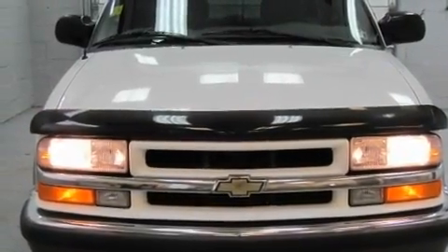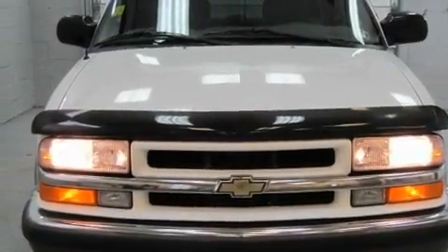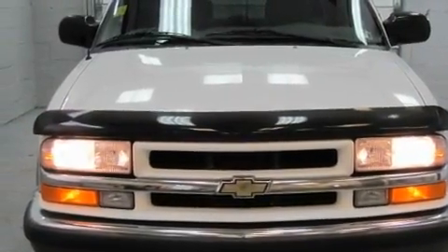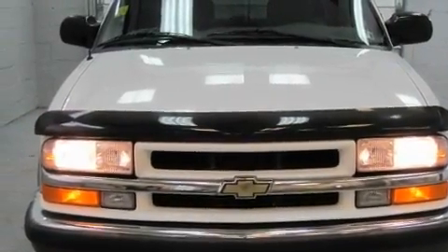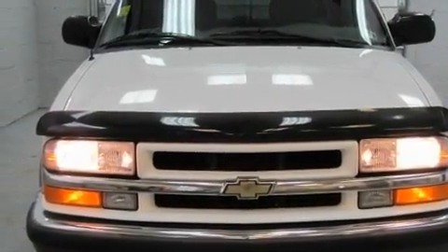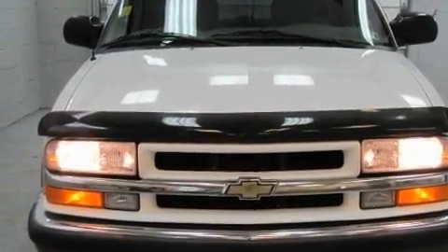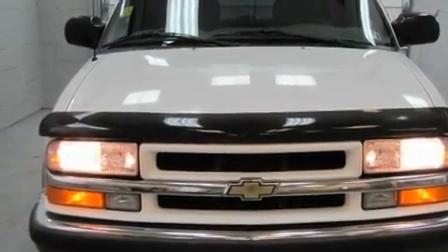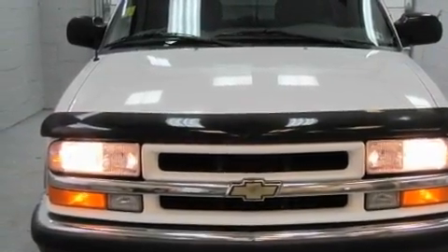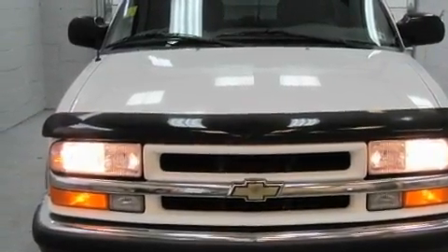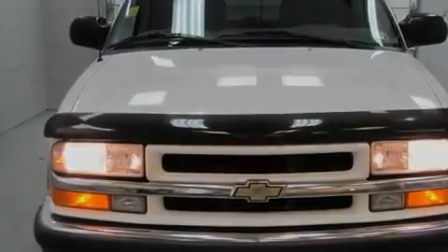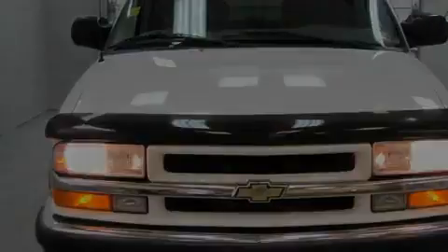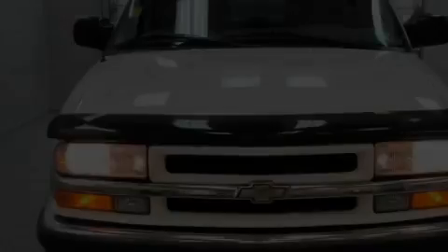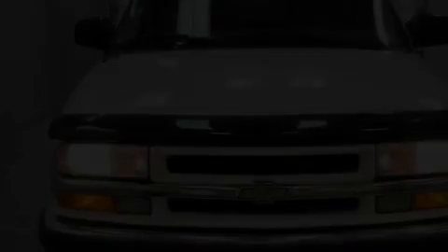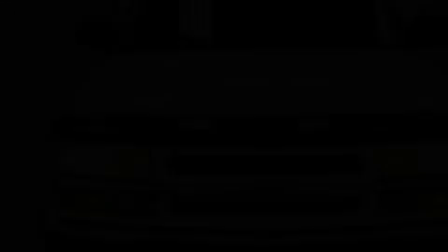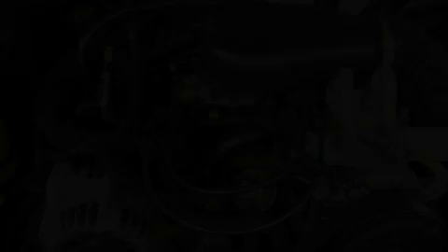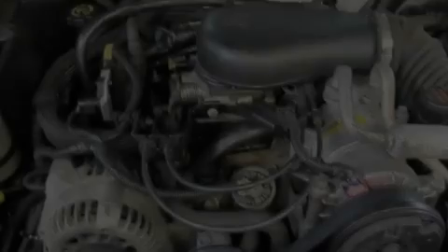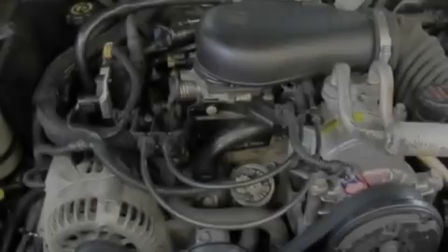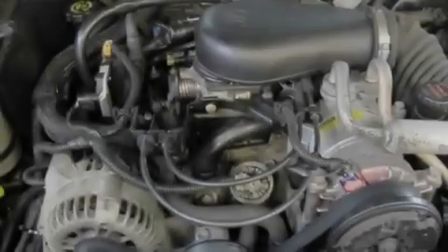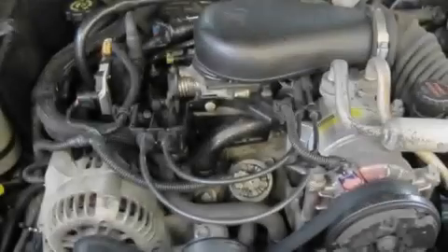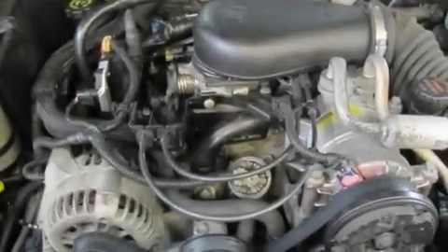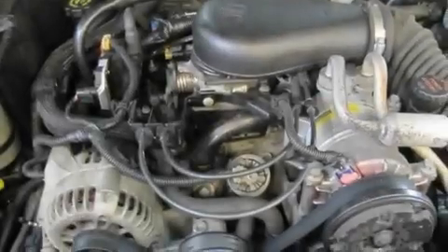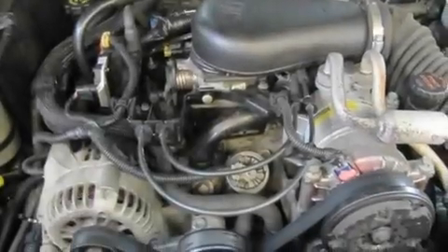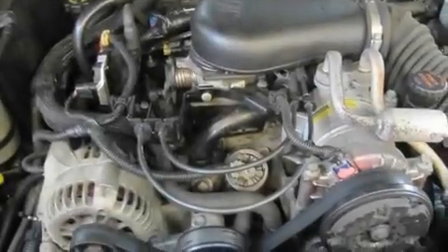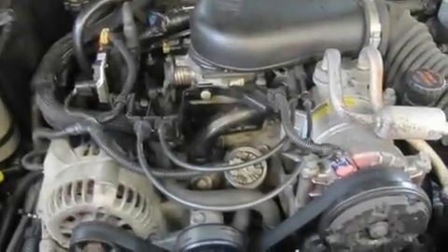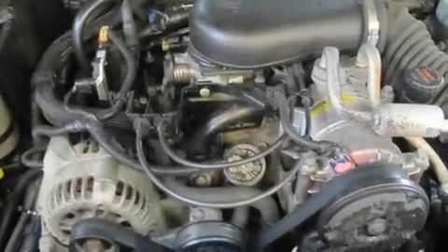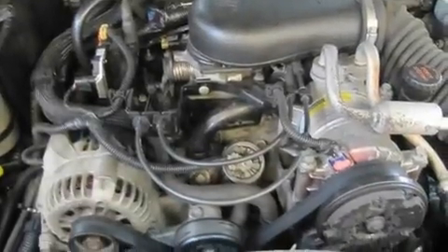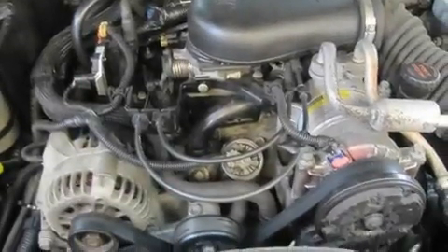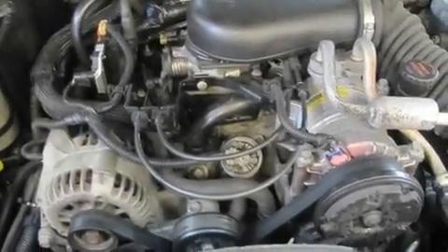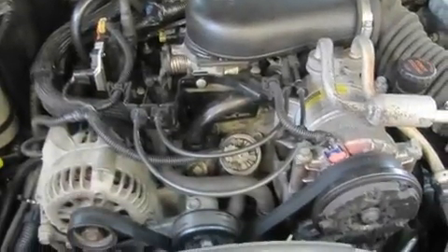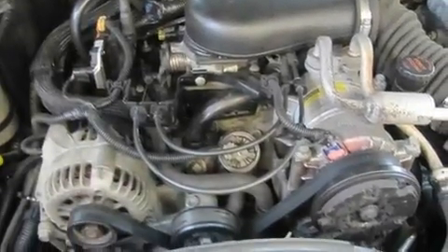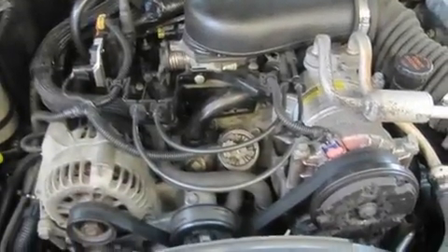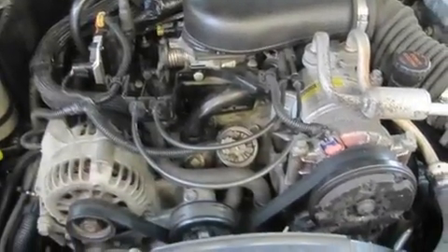It features a 4.3-liter six-cylinder engine, a four-speed automatic transmission, and four-wheel drive.